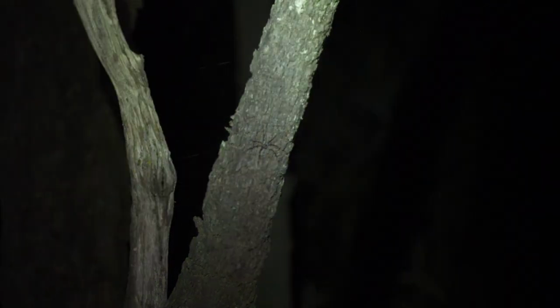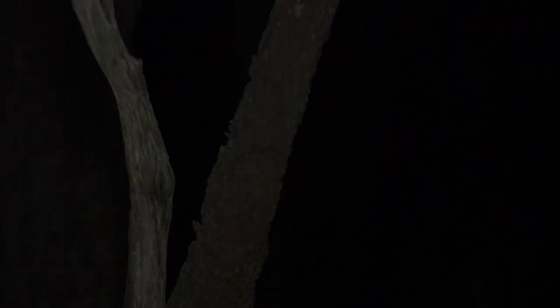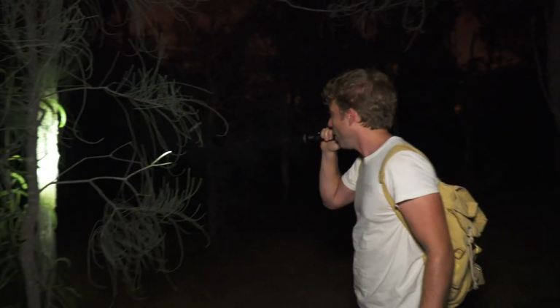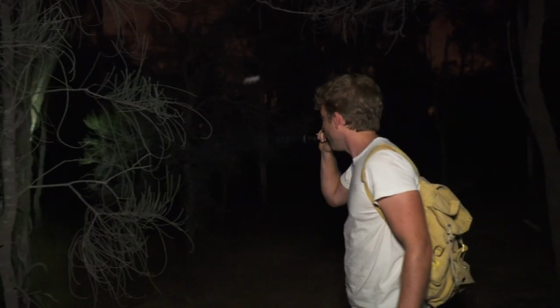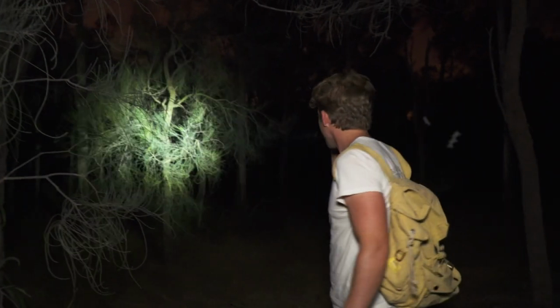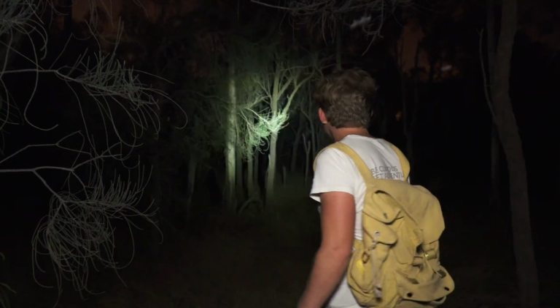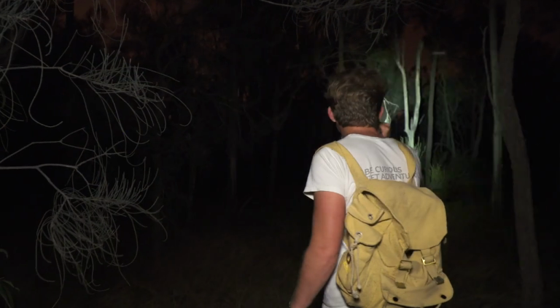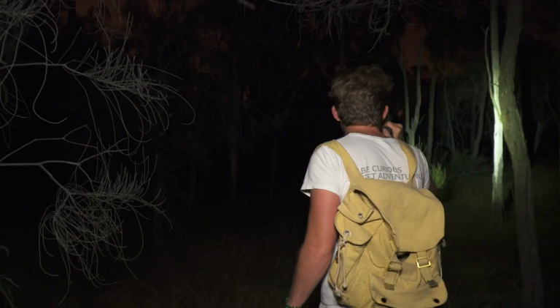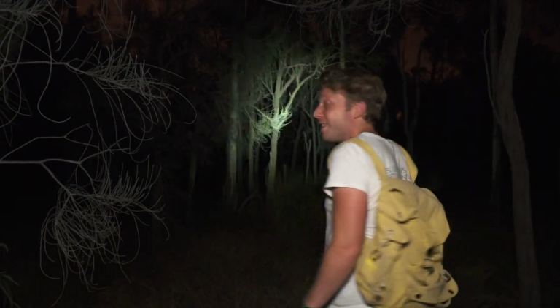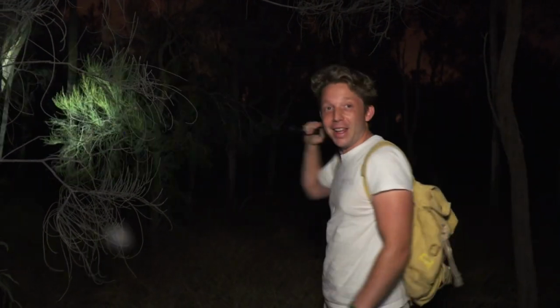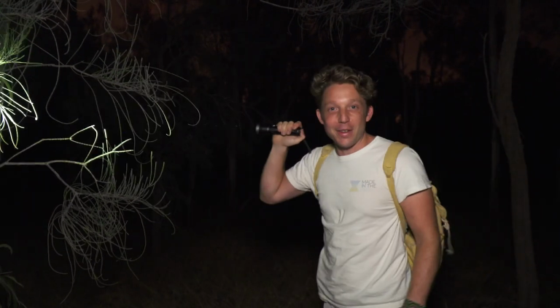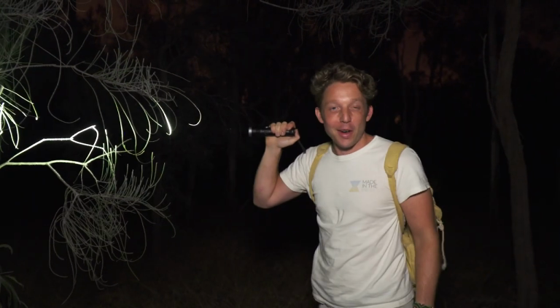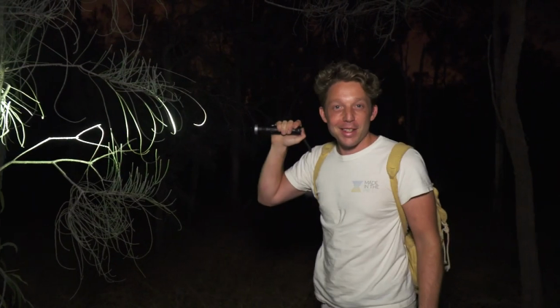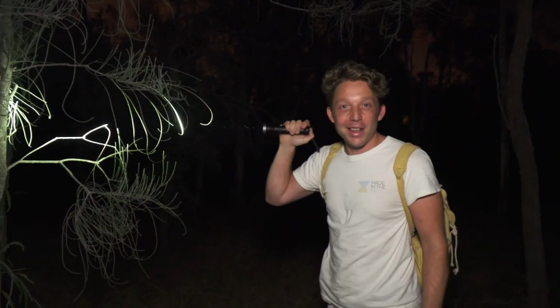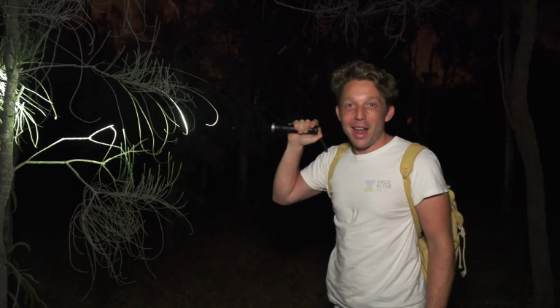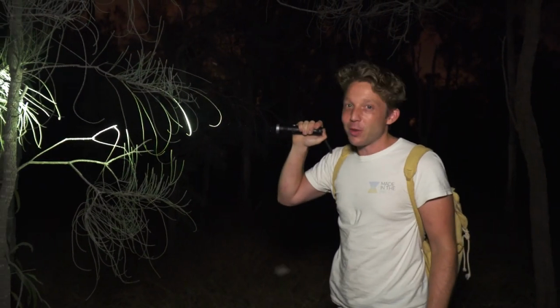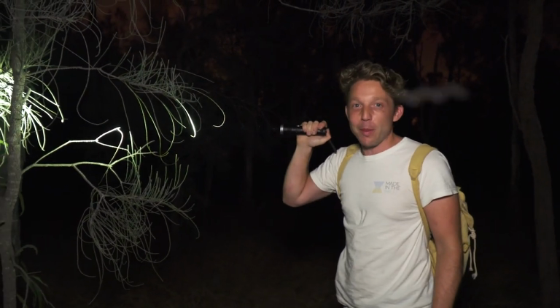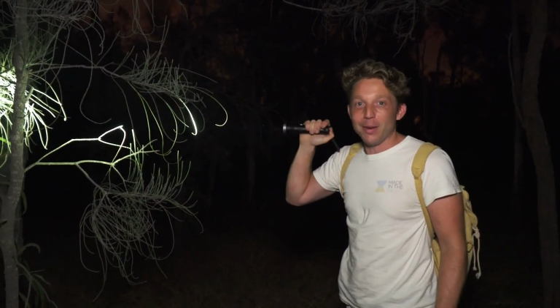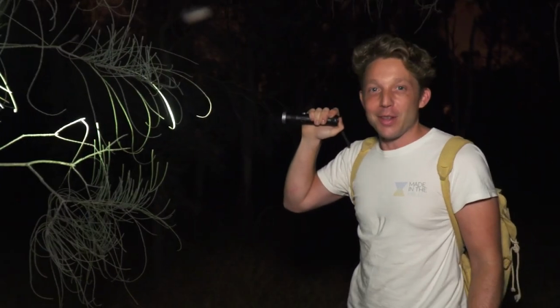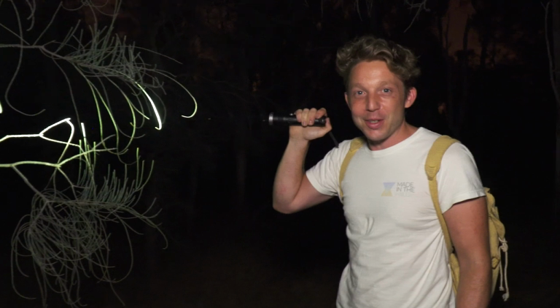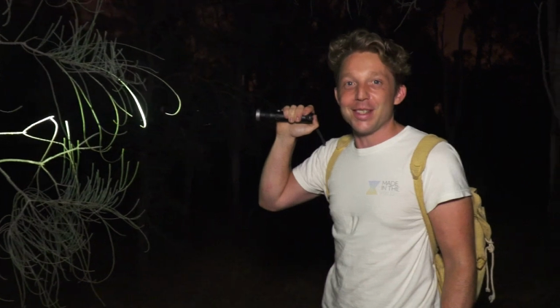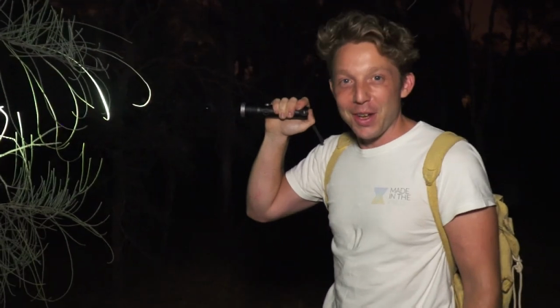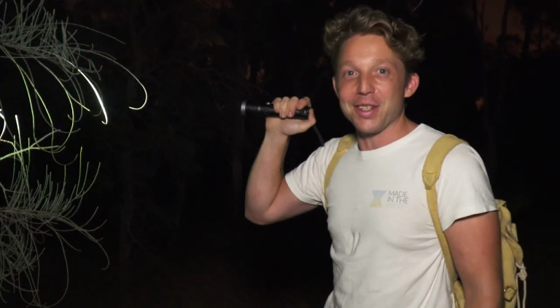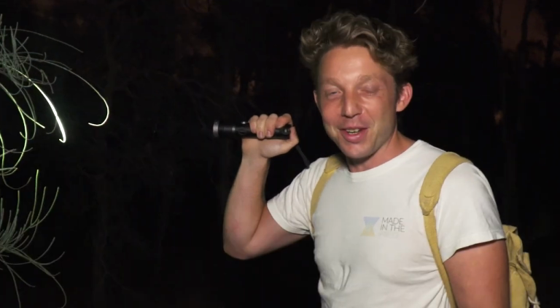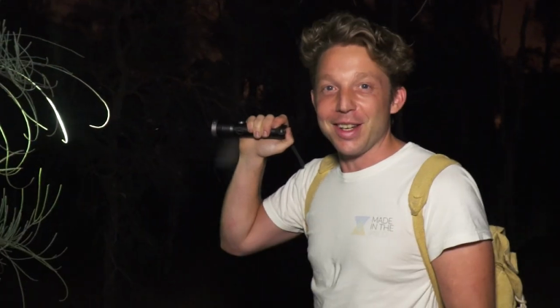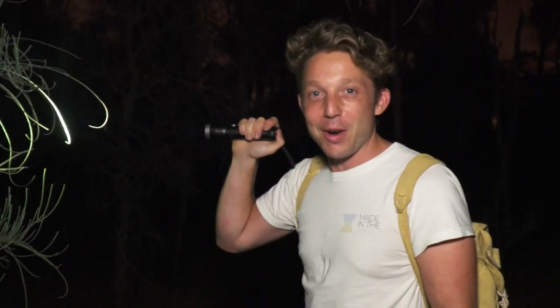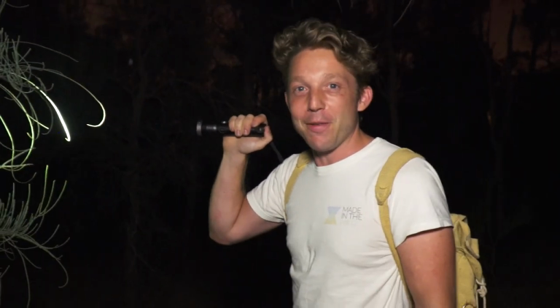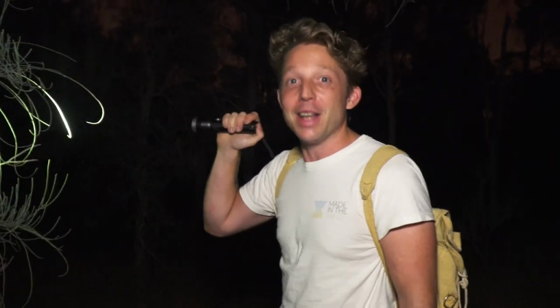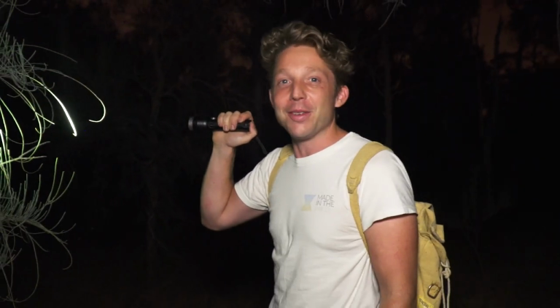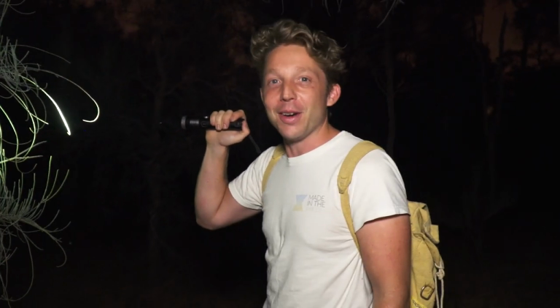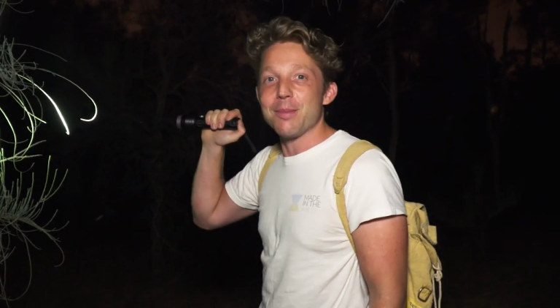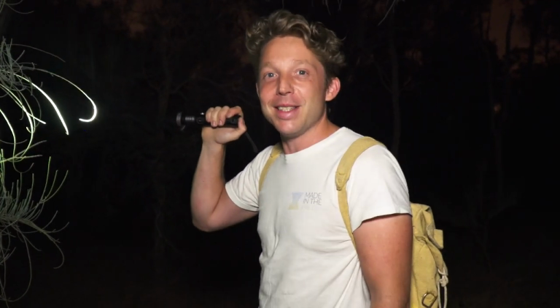There are a lot of pine trees in this forest. It's all about searching, searching, searching until we find our target species.